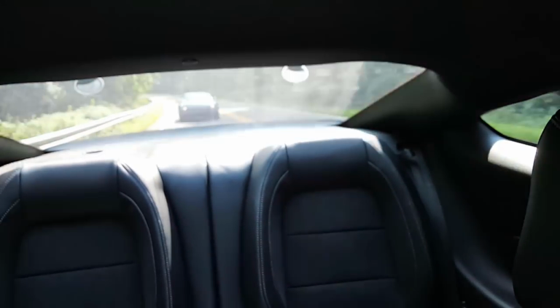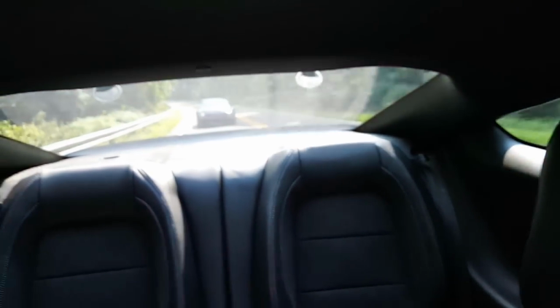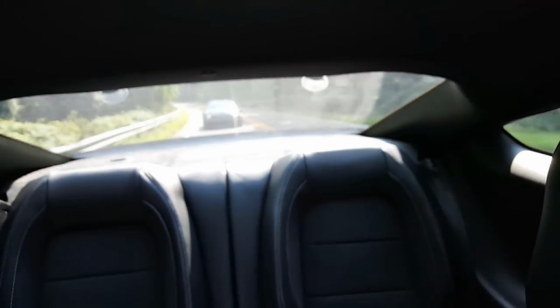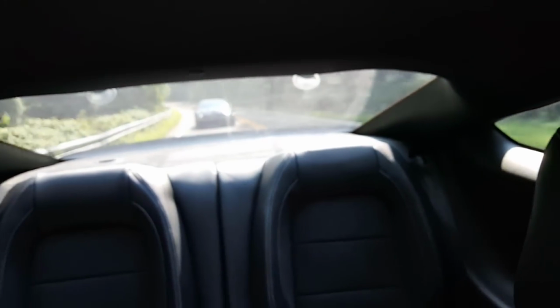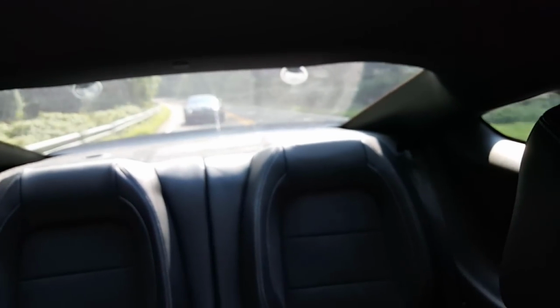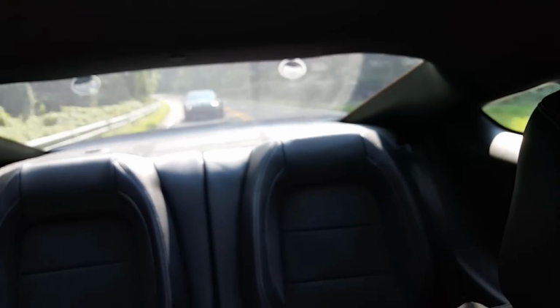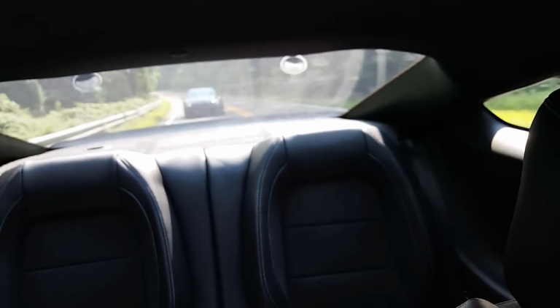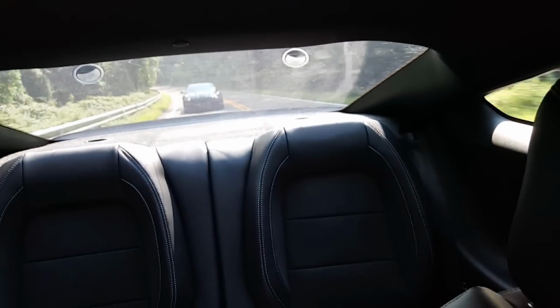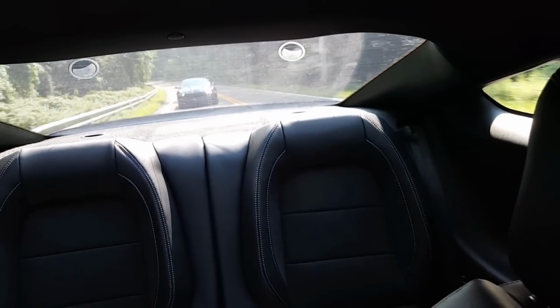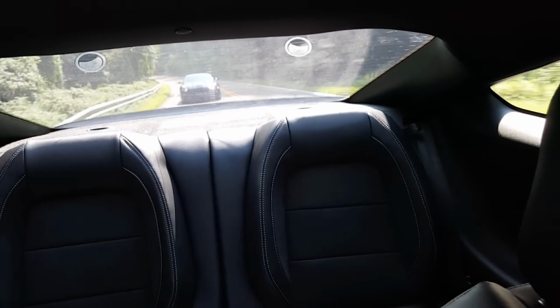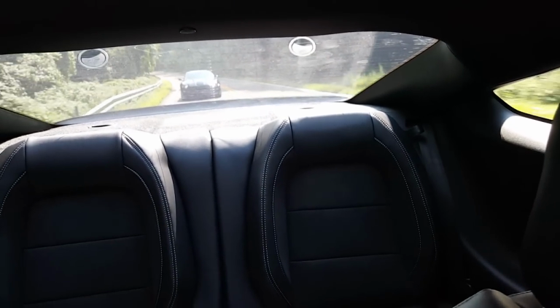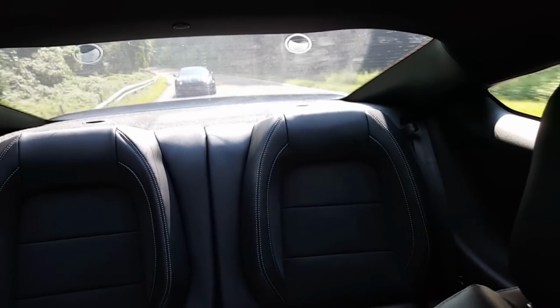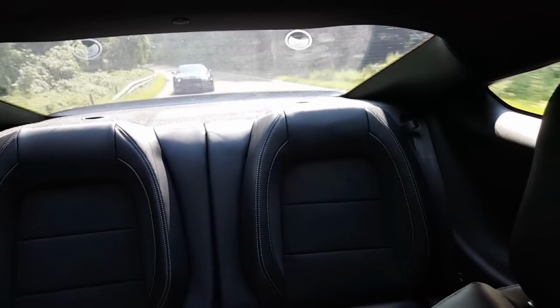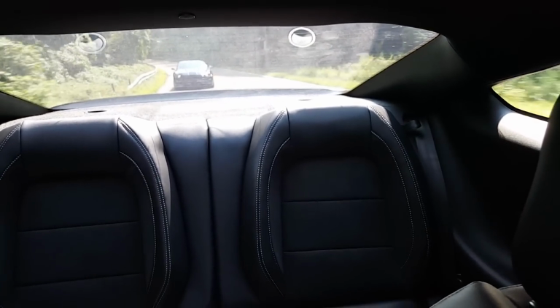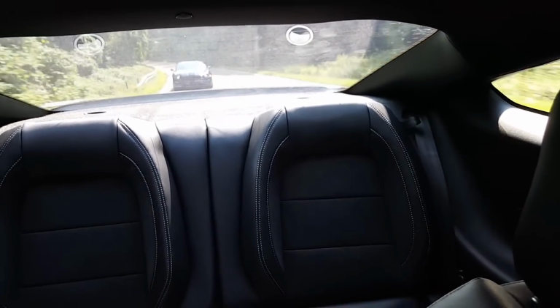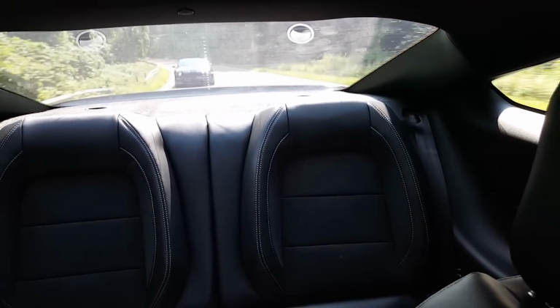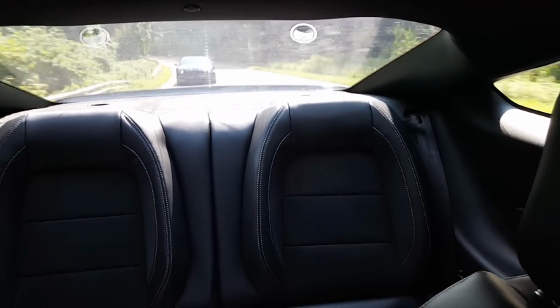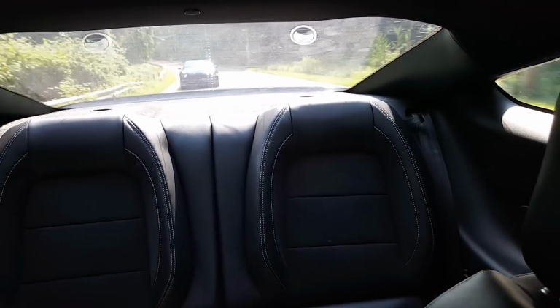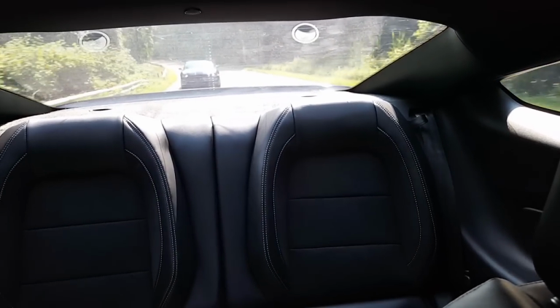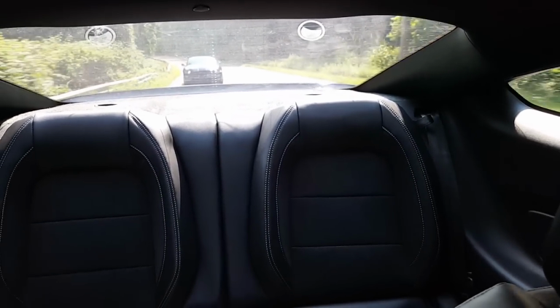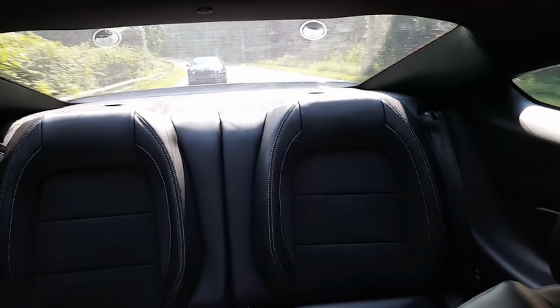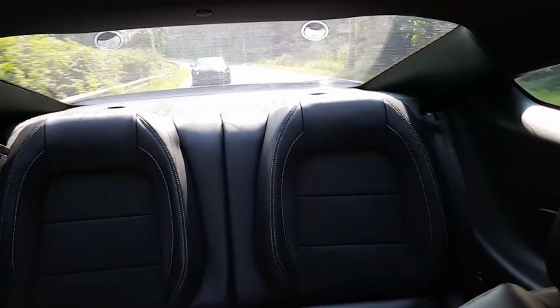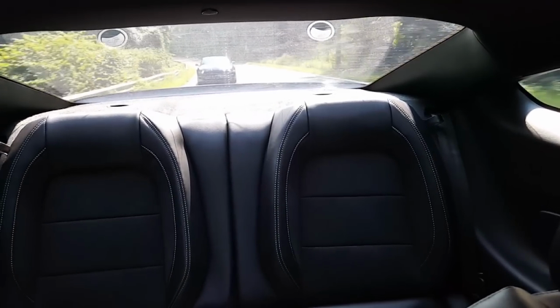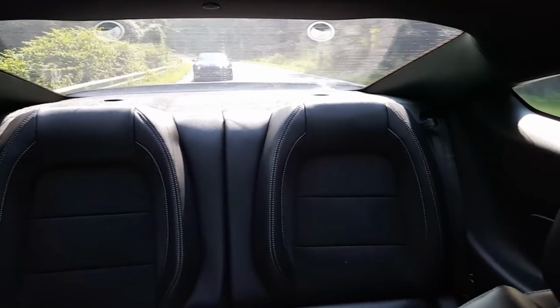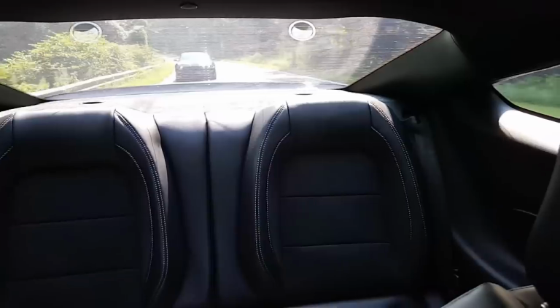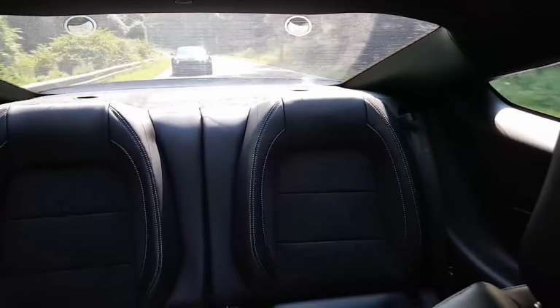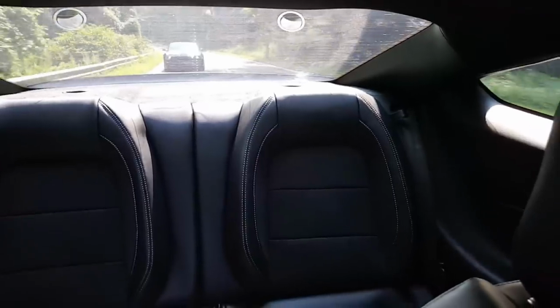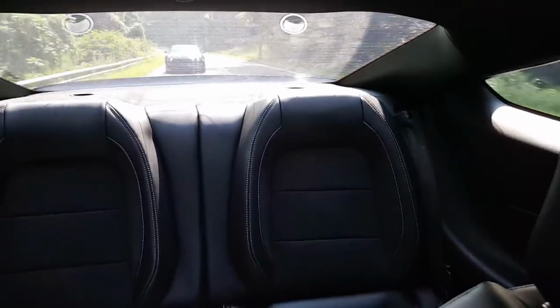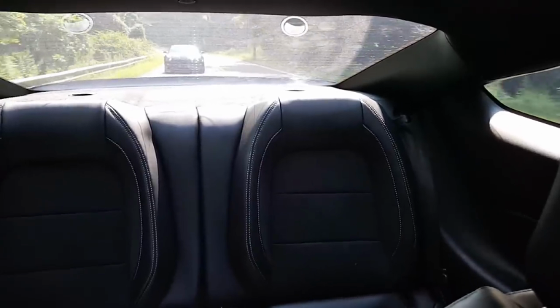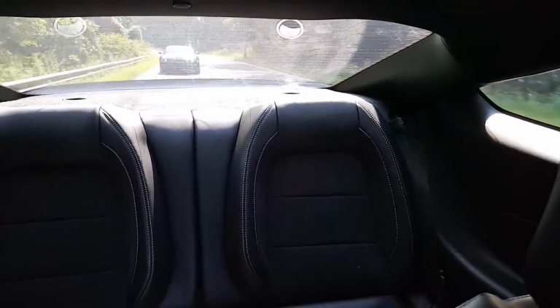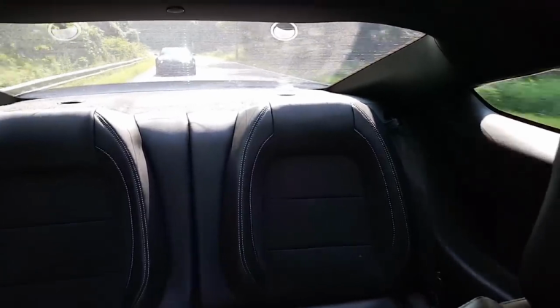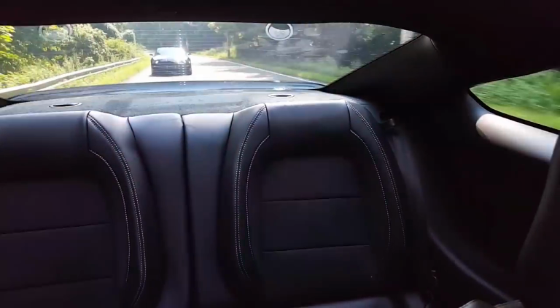There's a GT350 coming up right behind me. That's awesome.